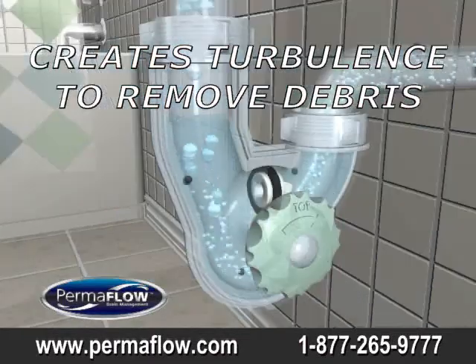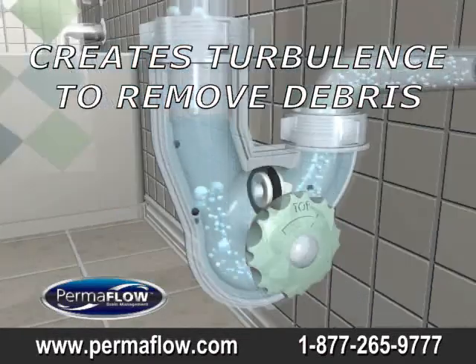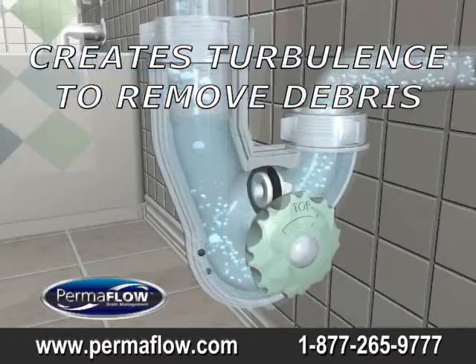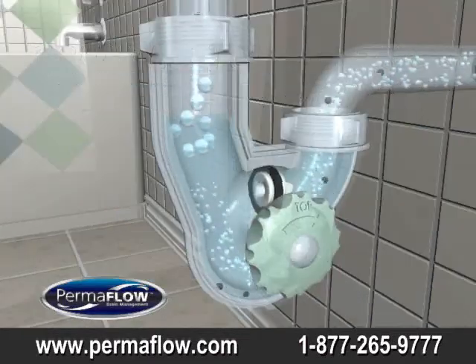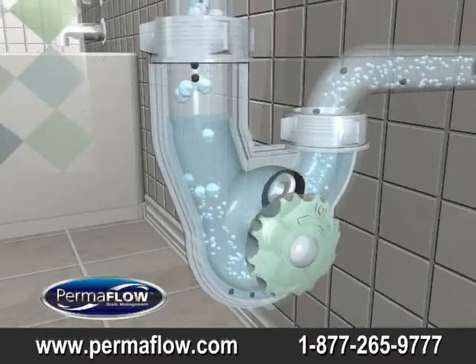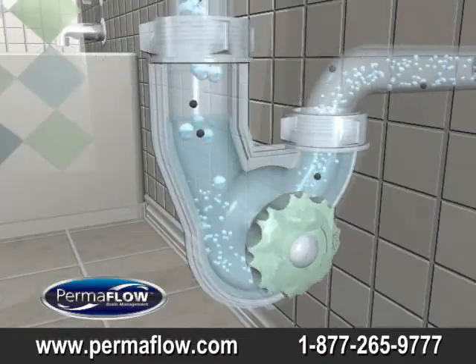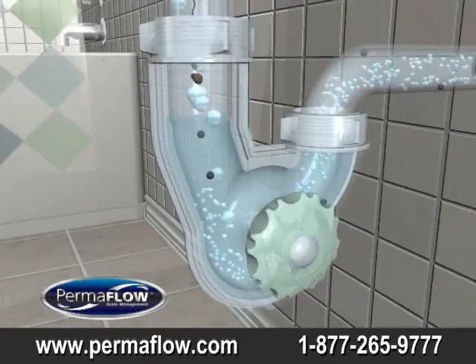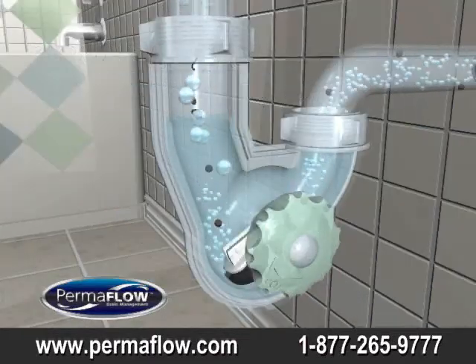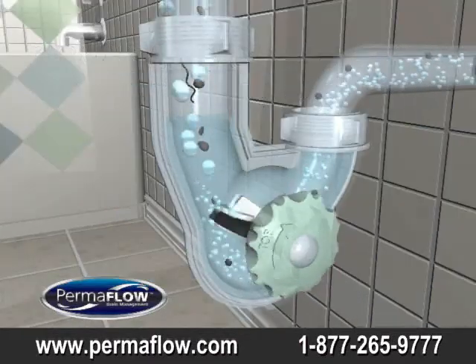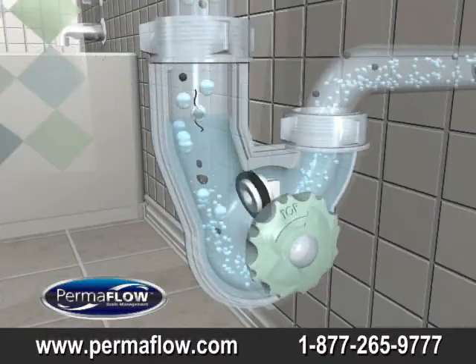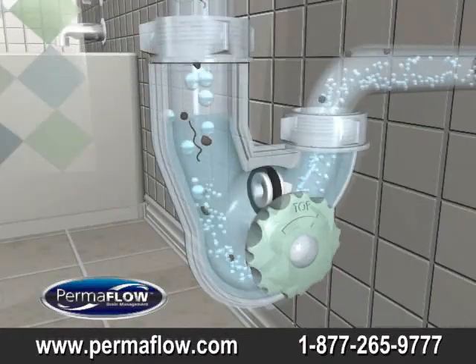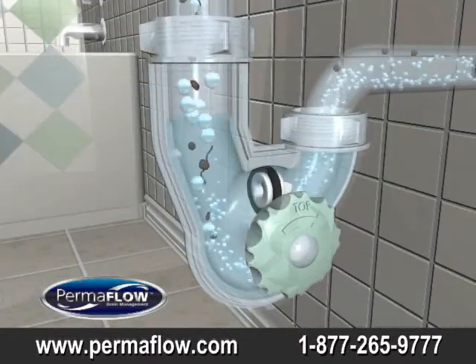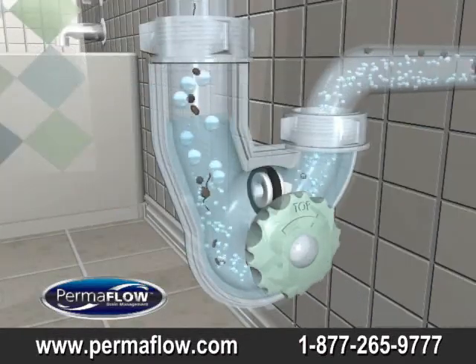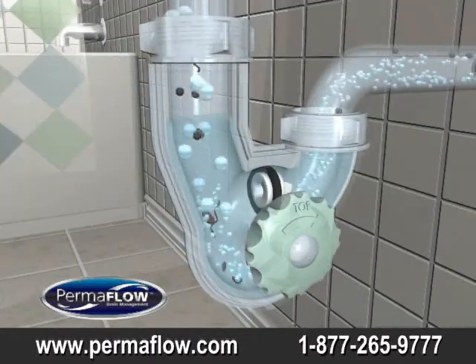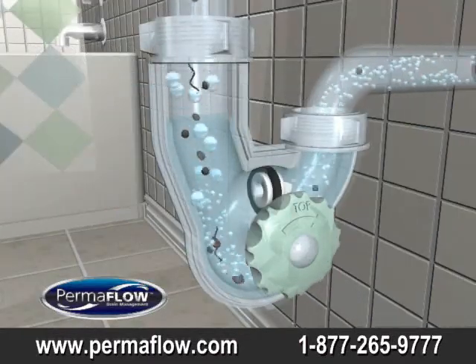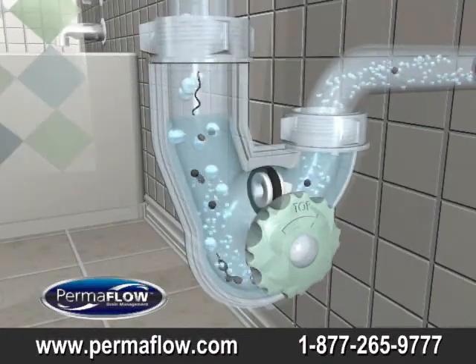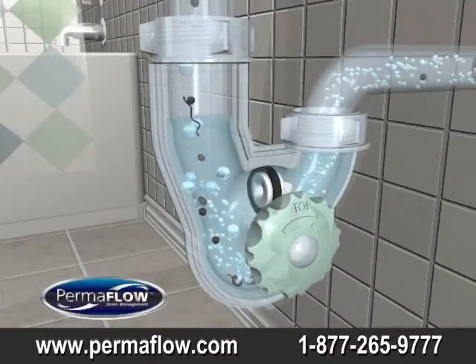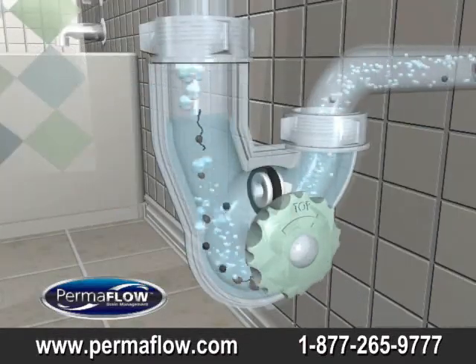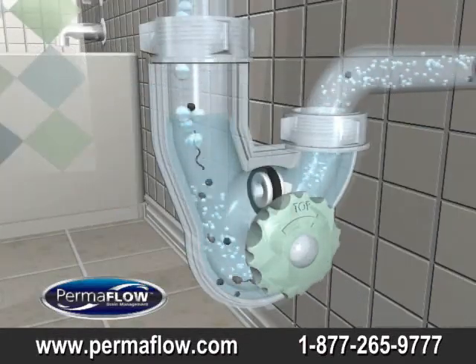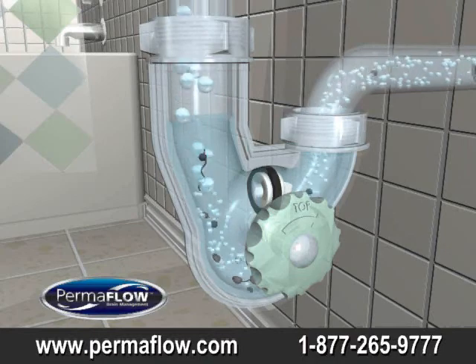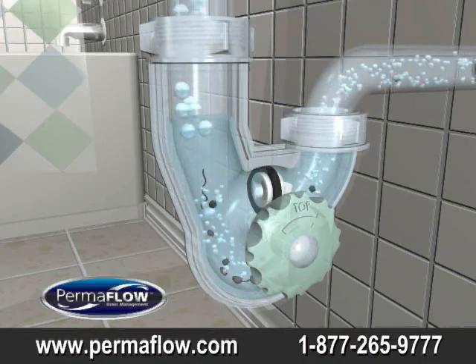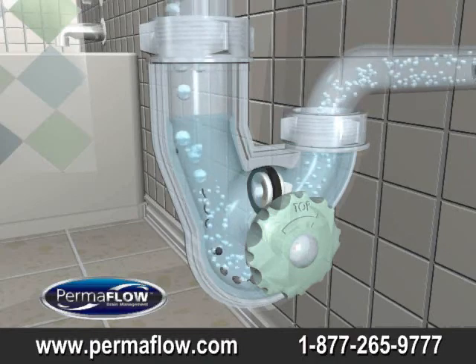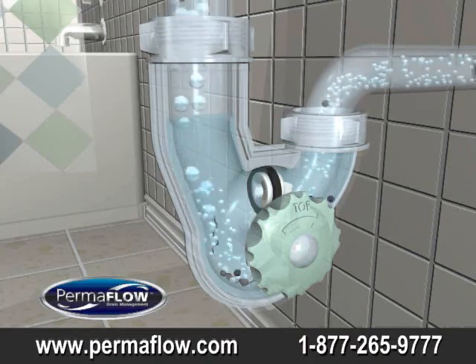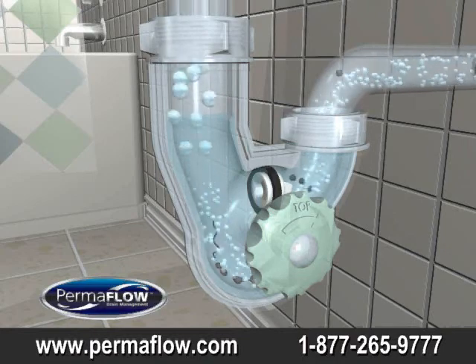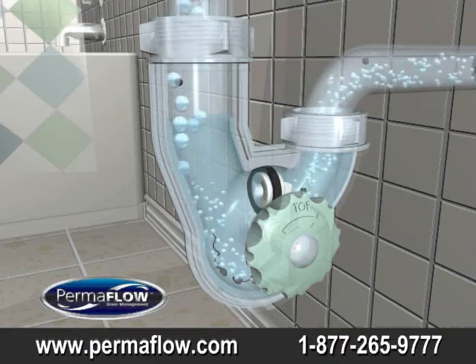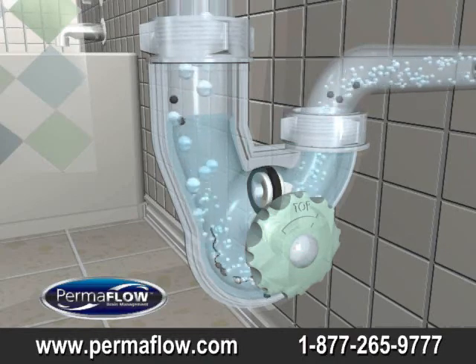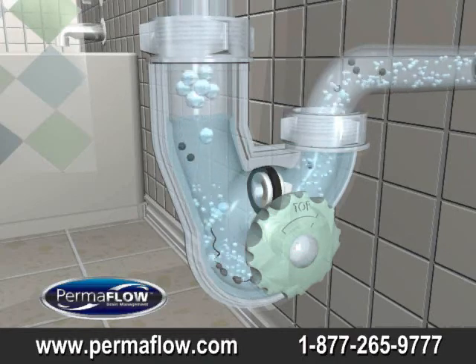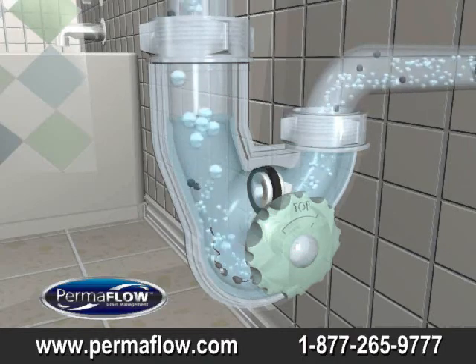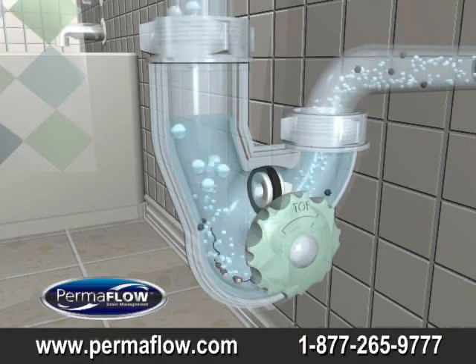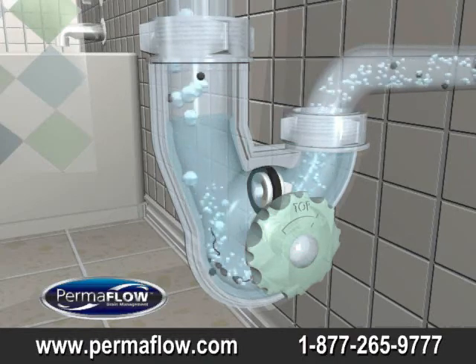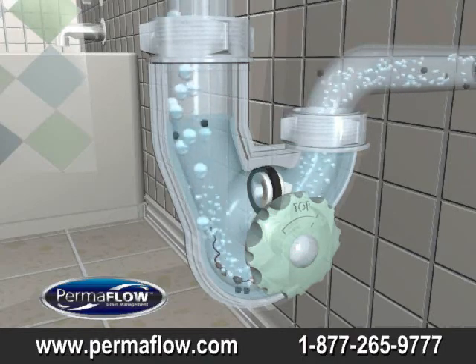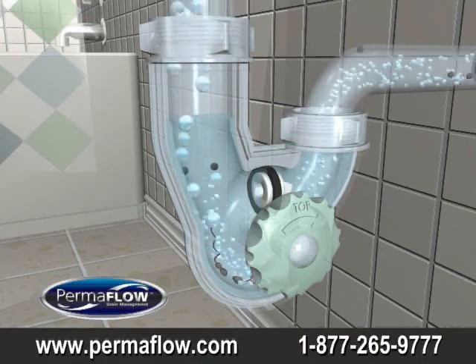Permaflow is transparent, allowing for easy inspection. And when you can see it, you can prevent or fix the problem.